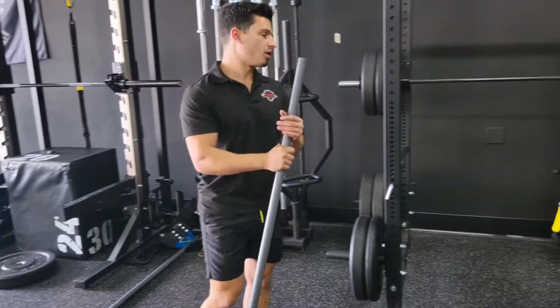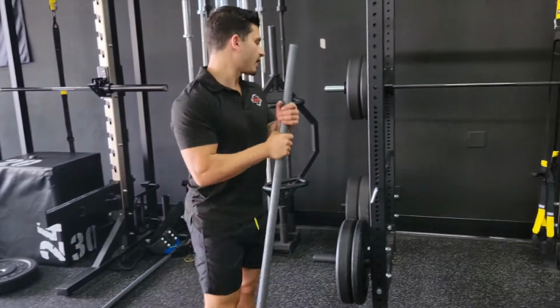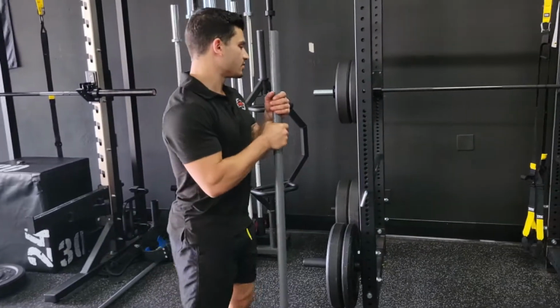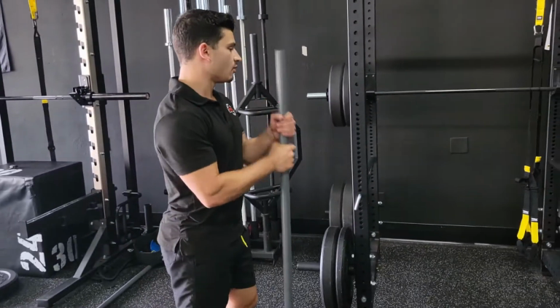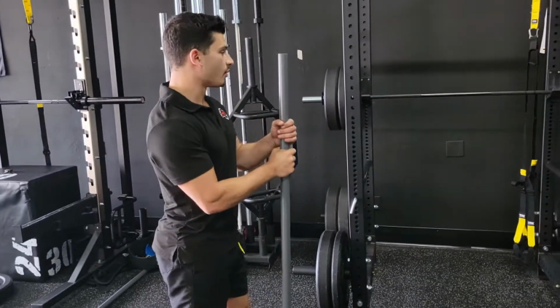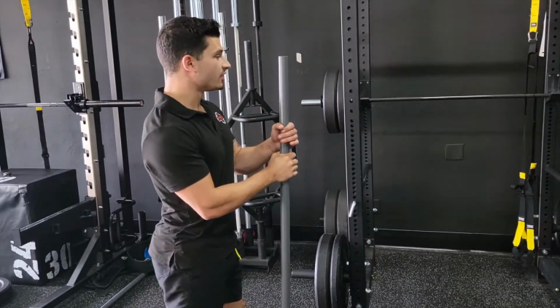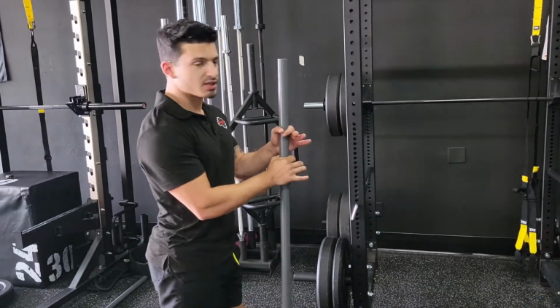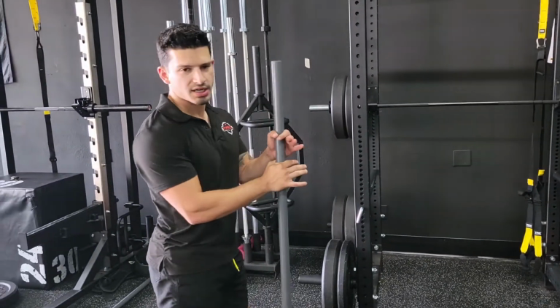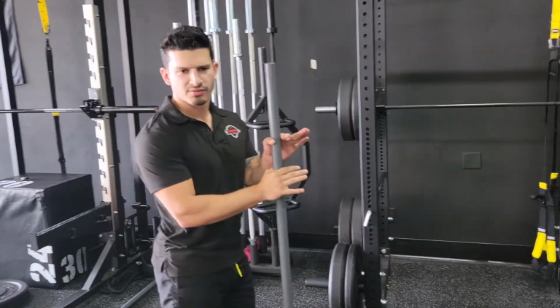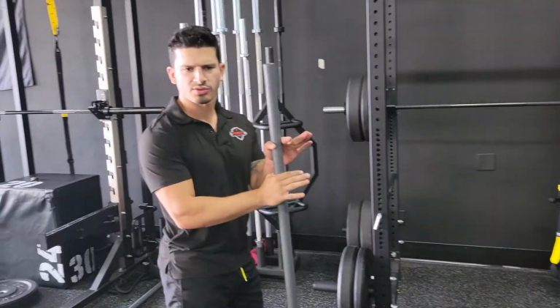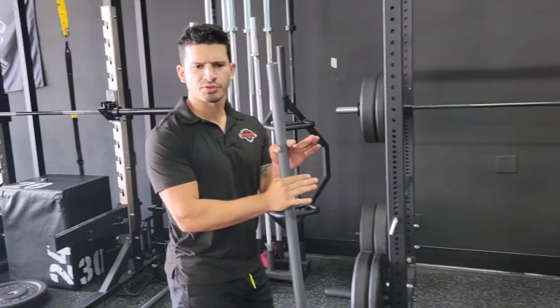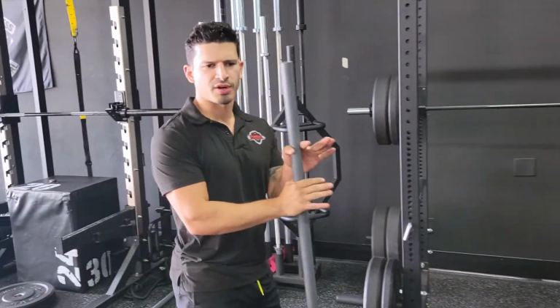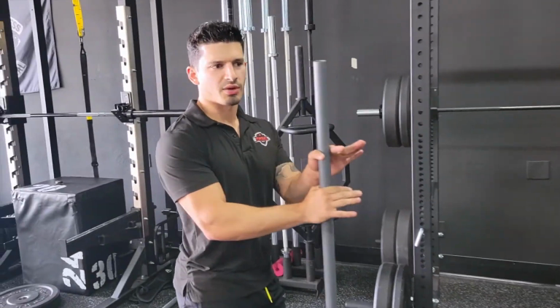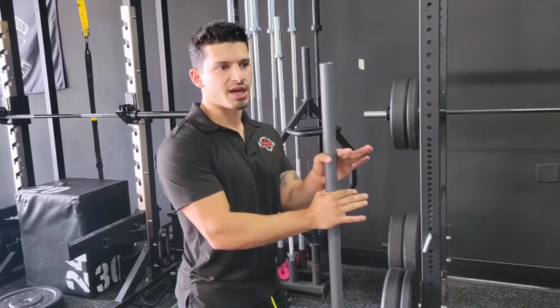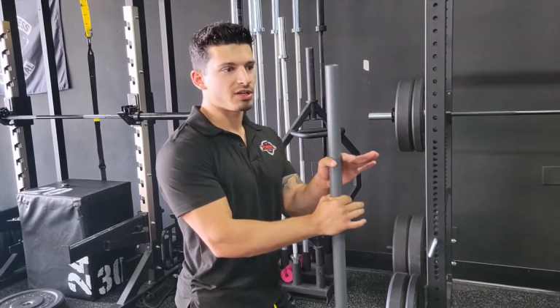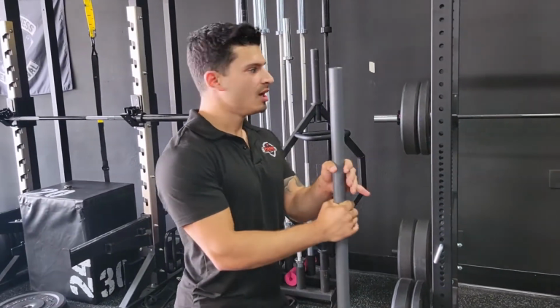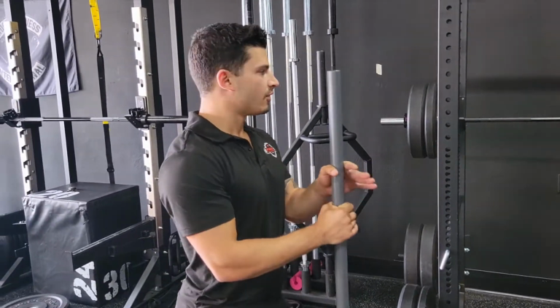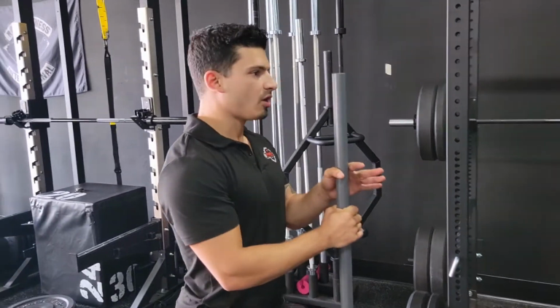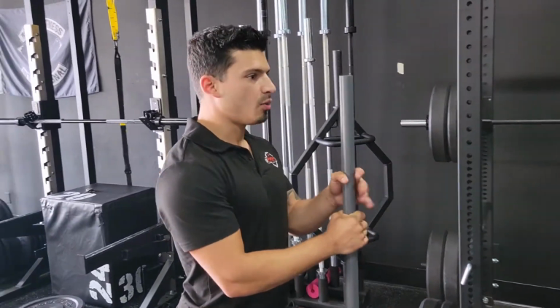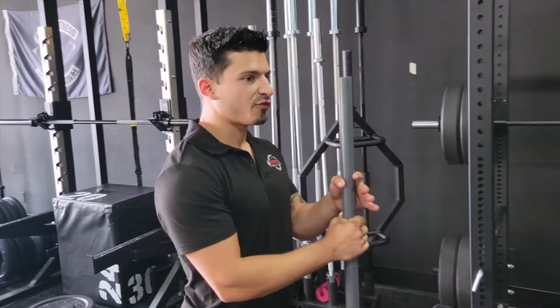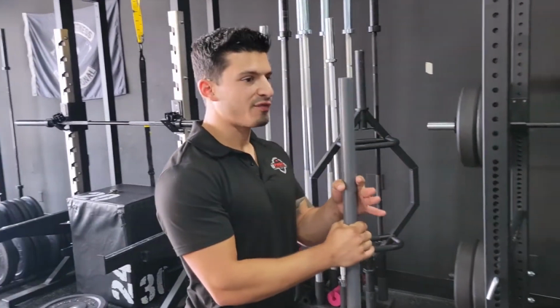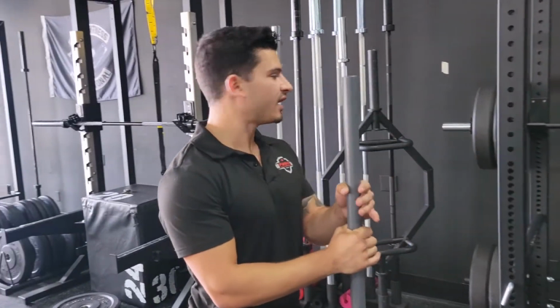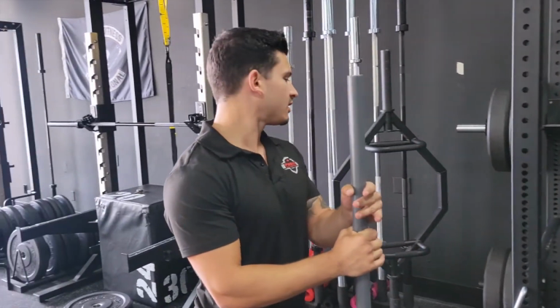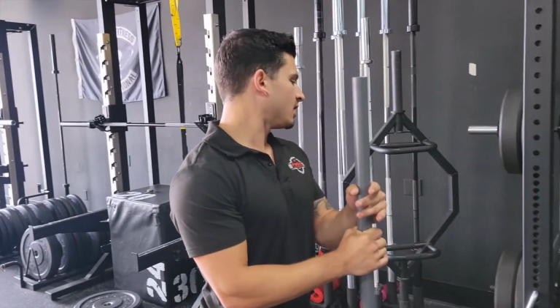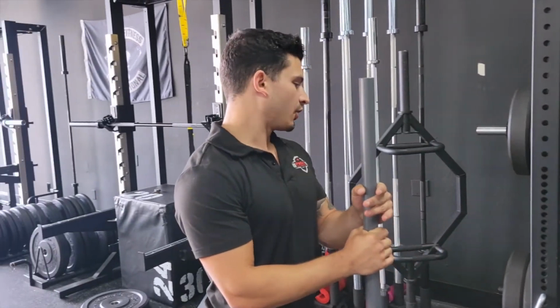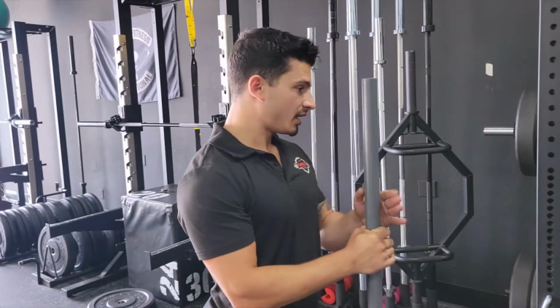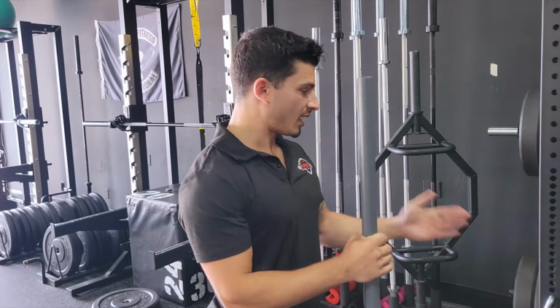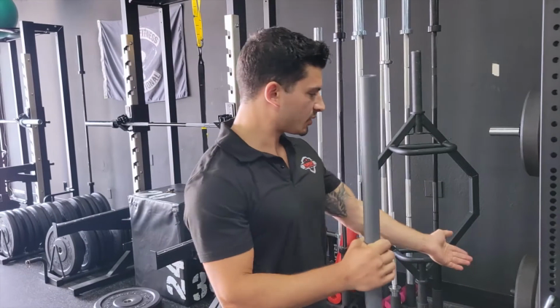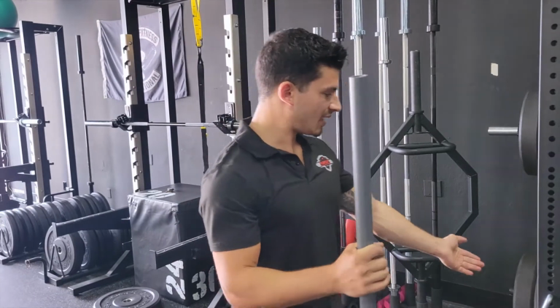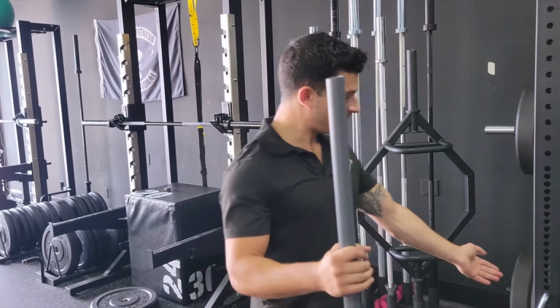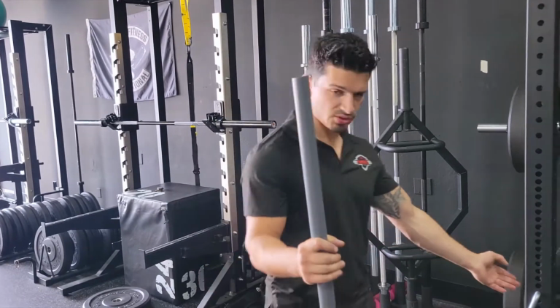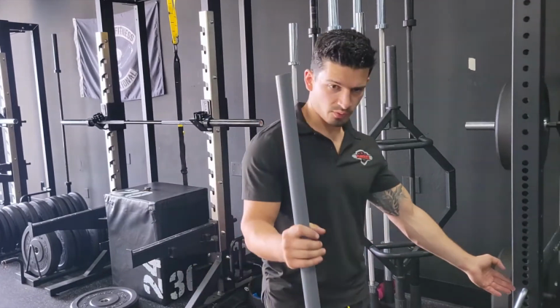What we're gonna do today is — everyone's always afraid of going heavy, like, what if I fail, right? That's what safety pins are for.